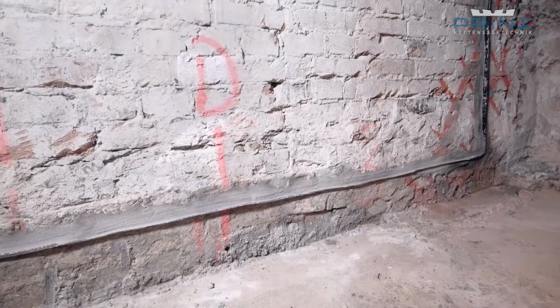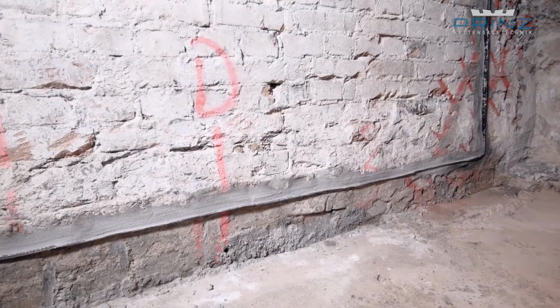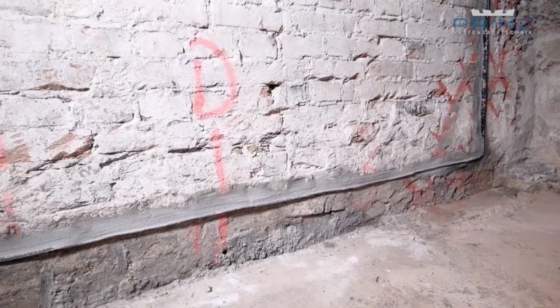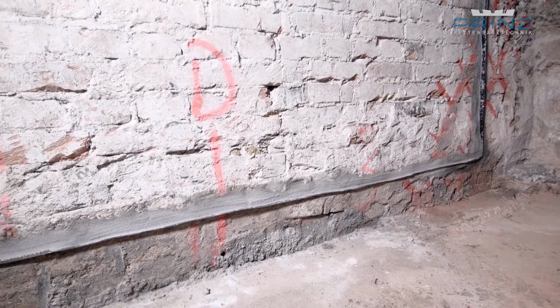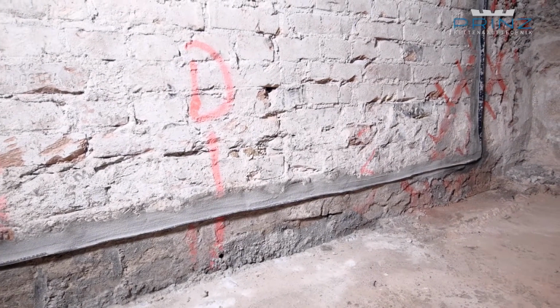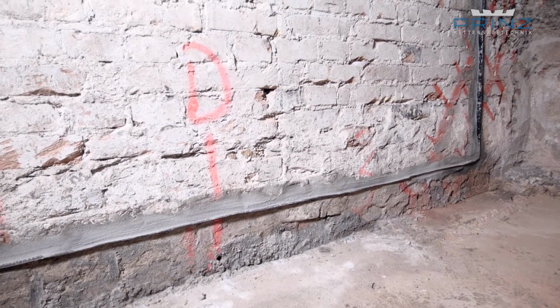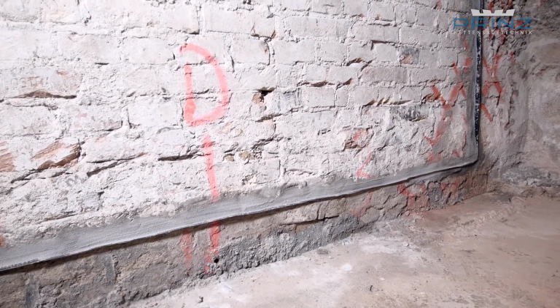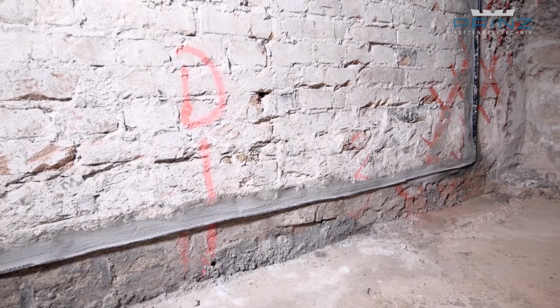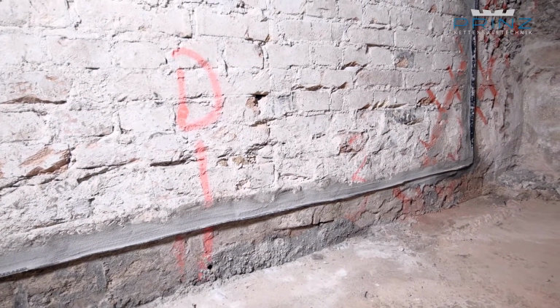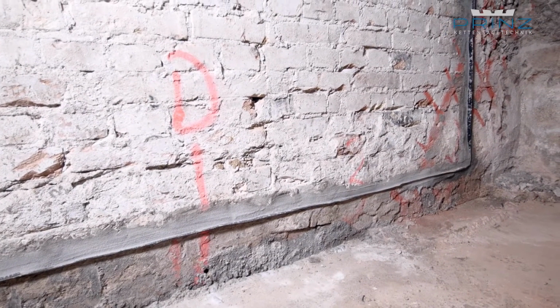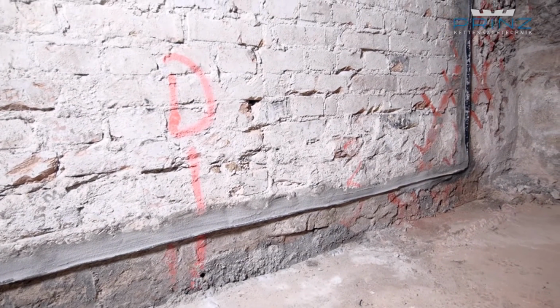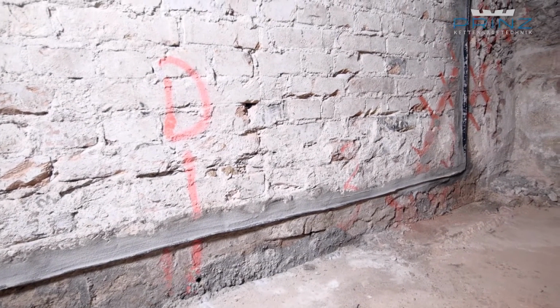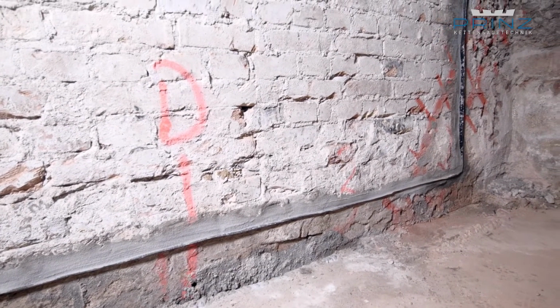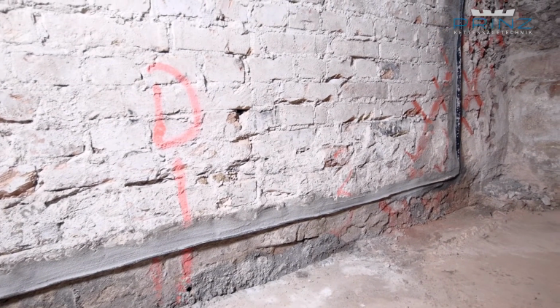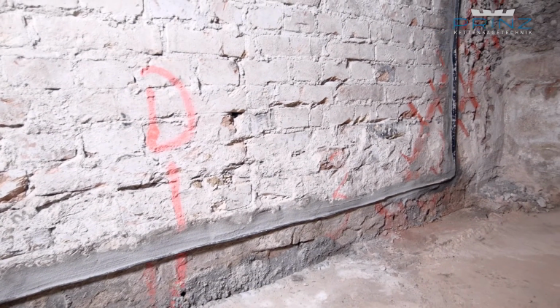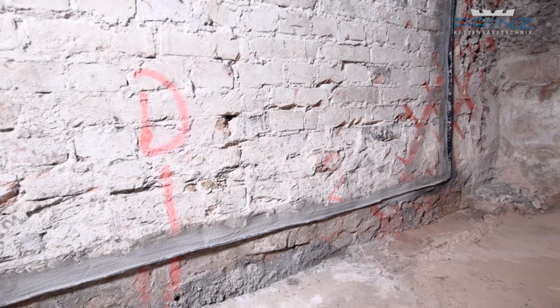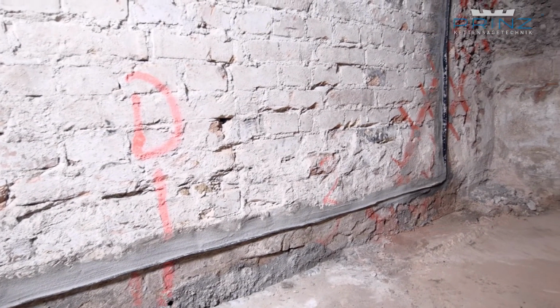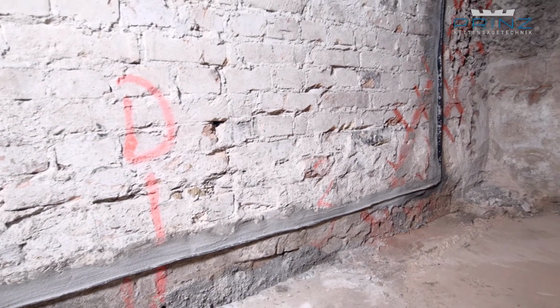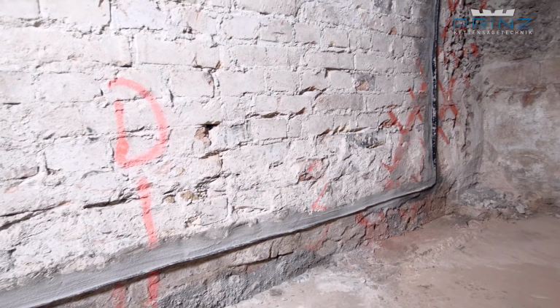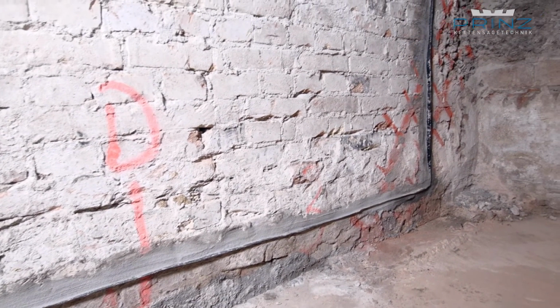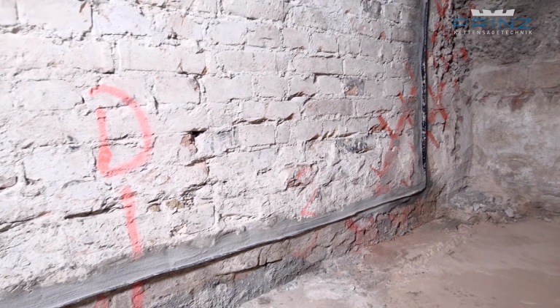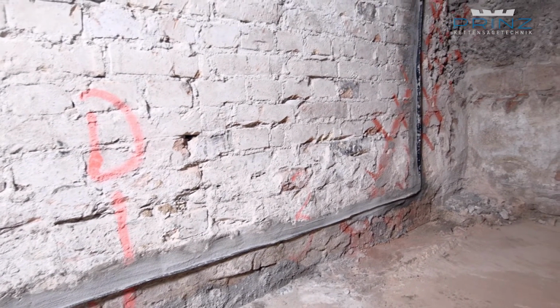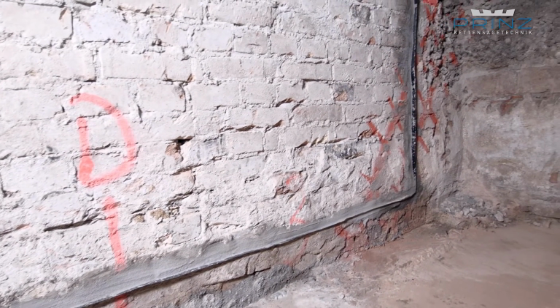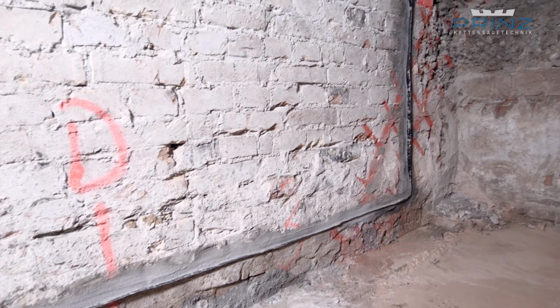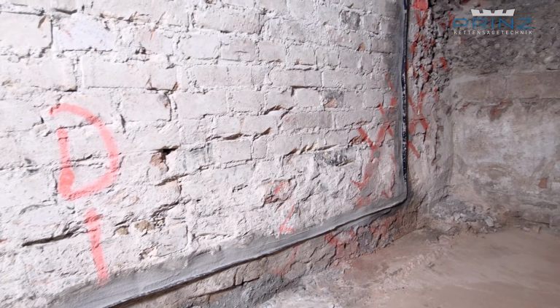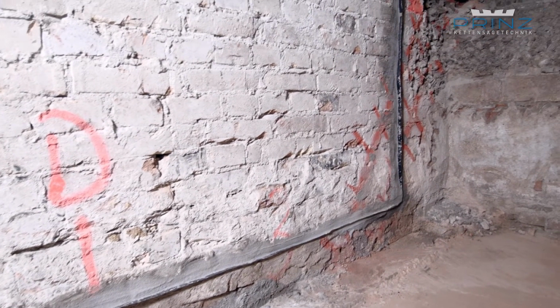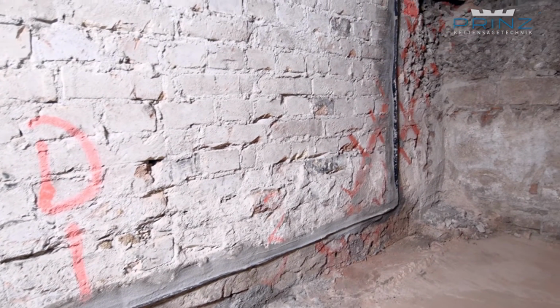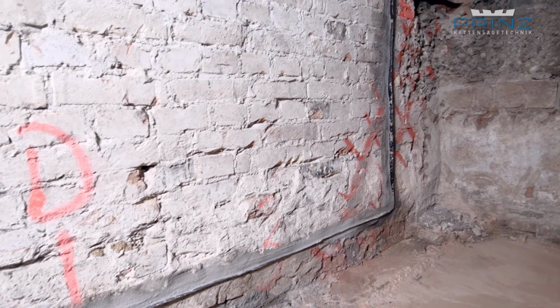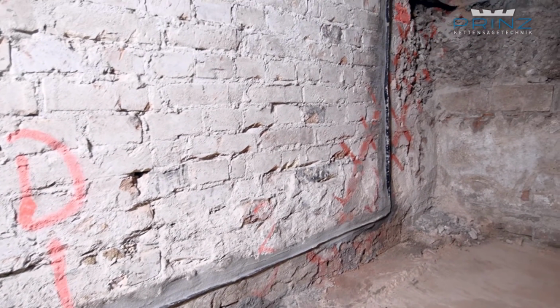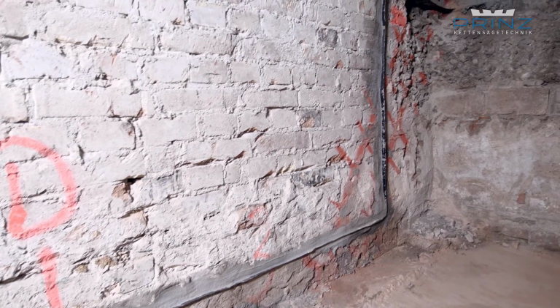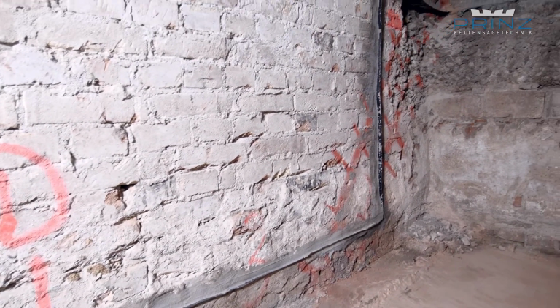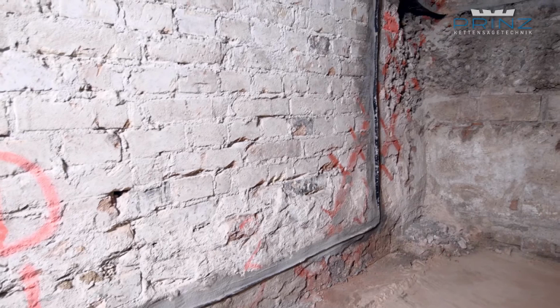Rising damp no longer has a chance to damage the masonry permanently.